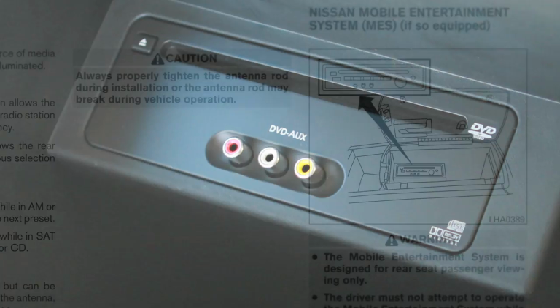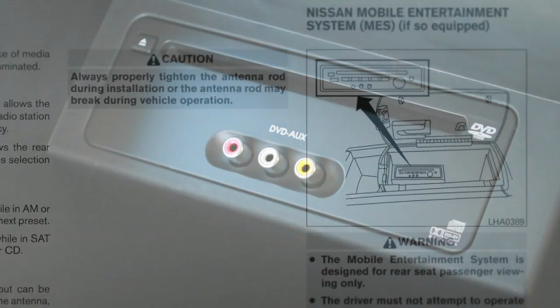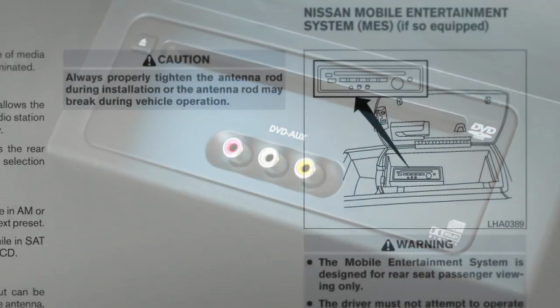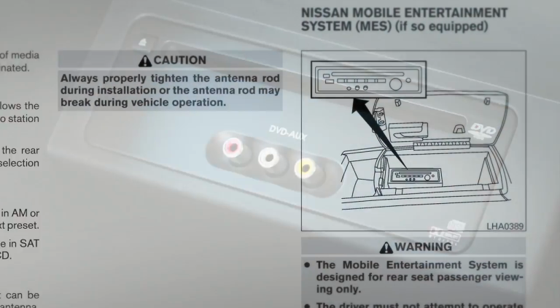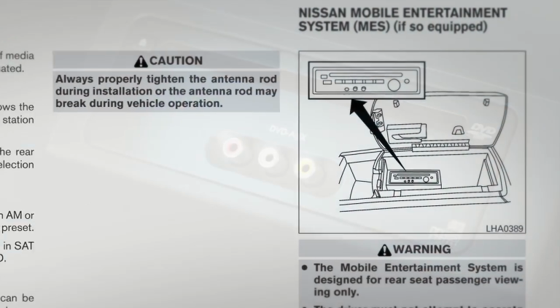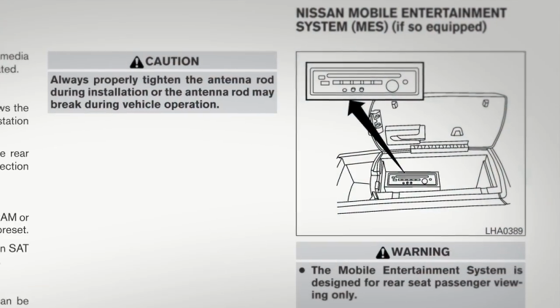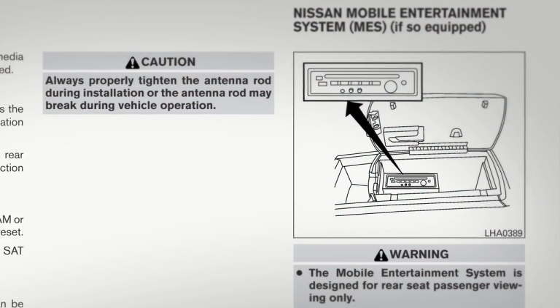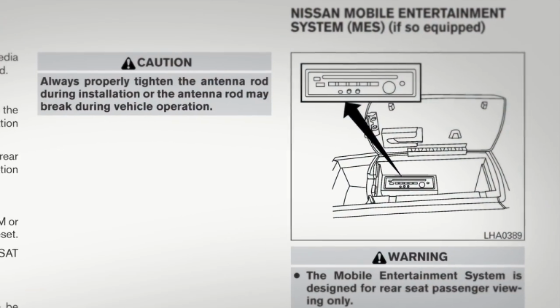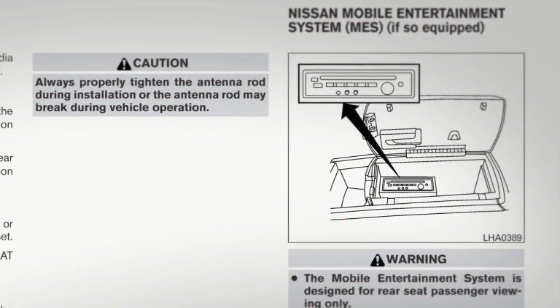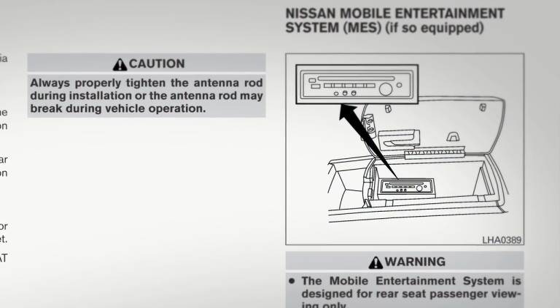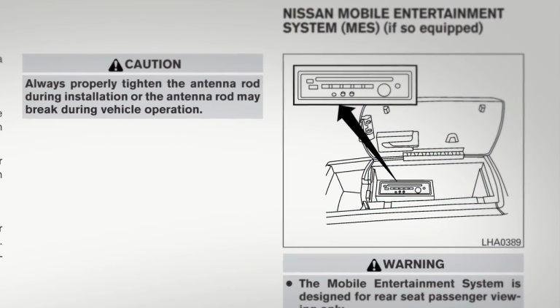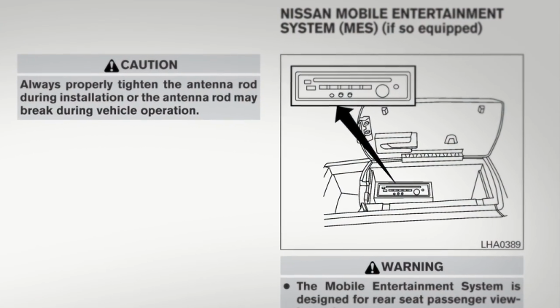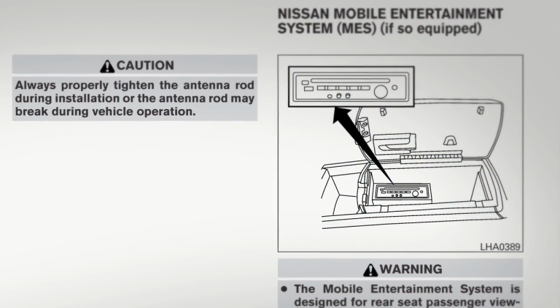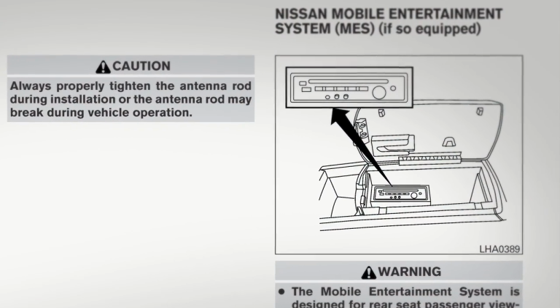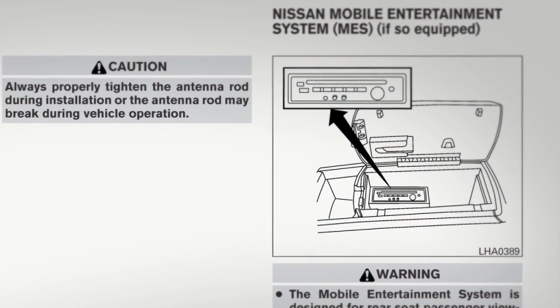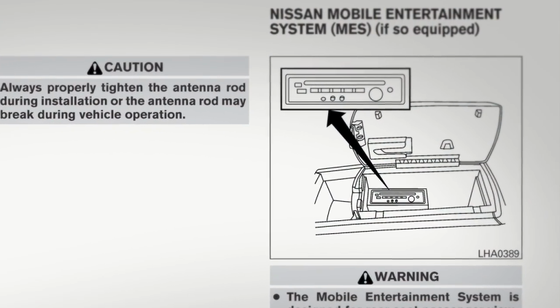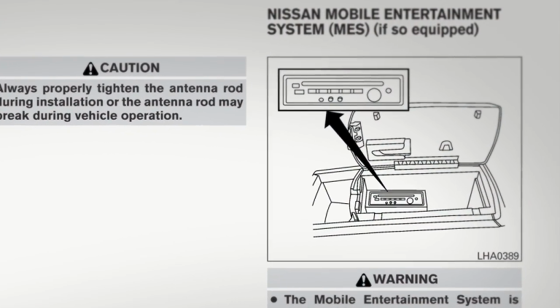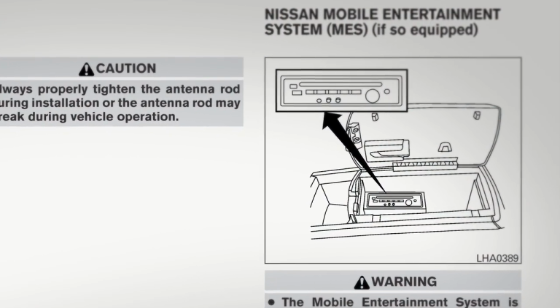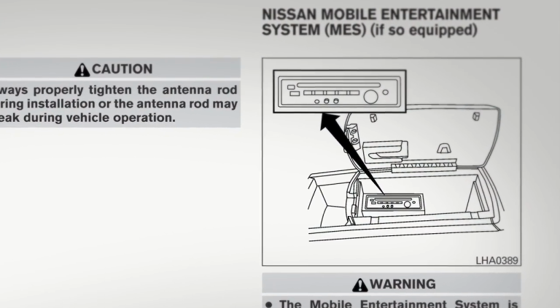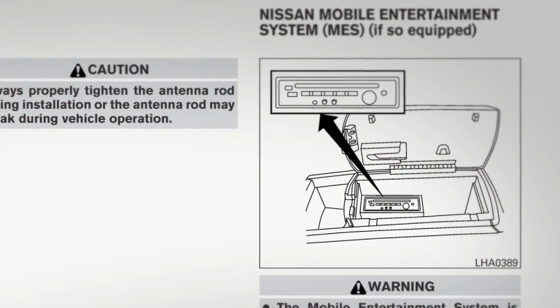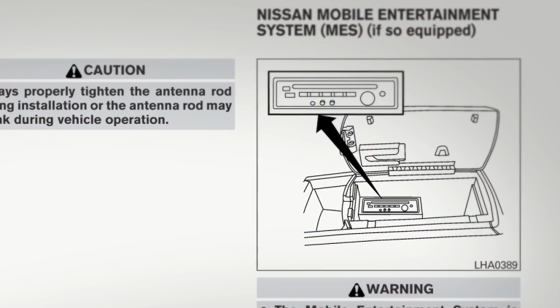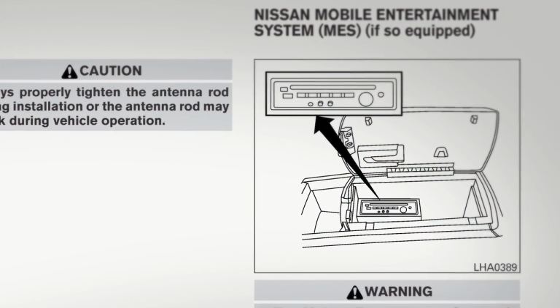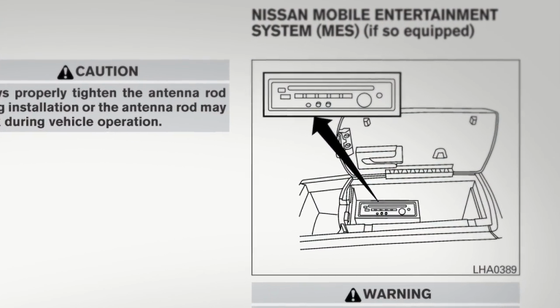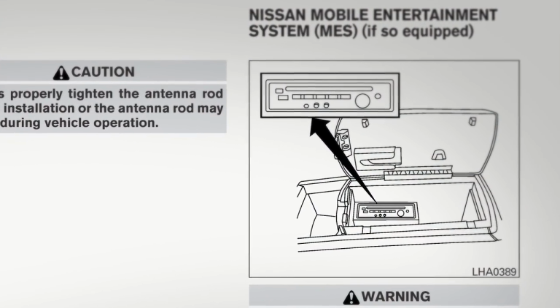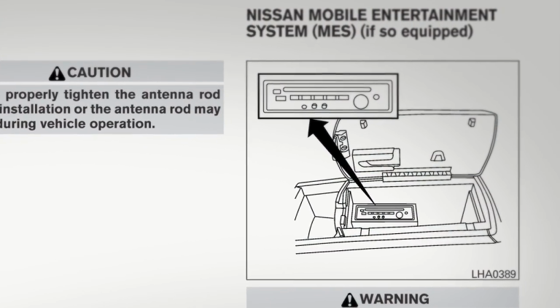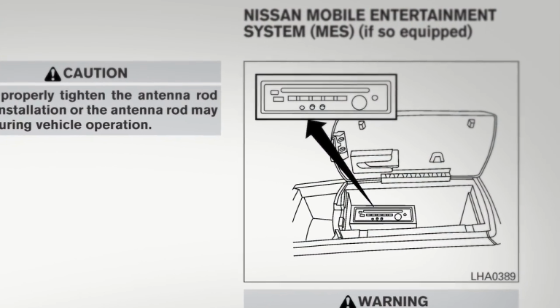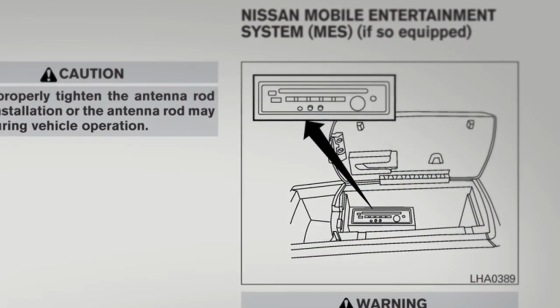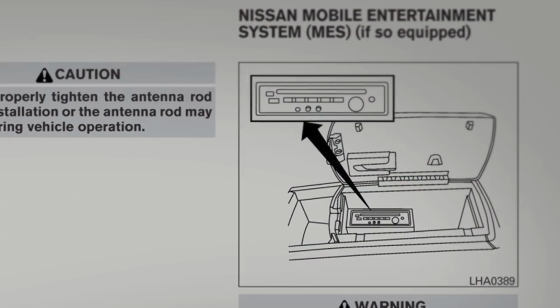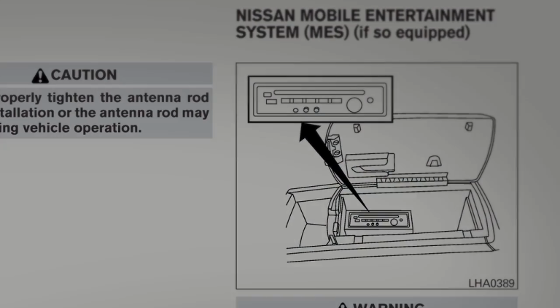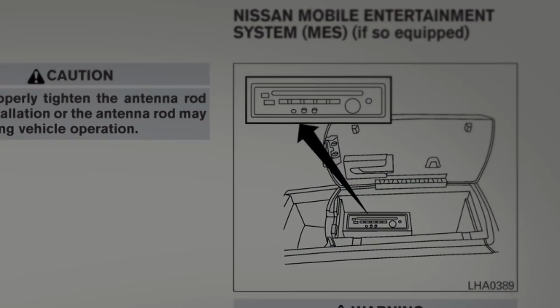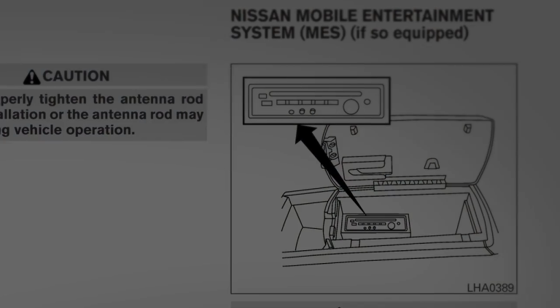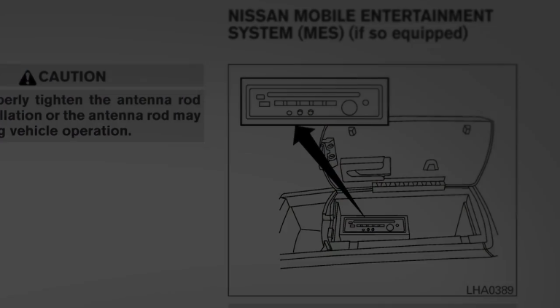Please refer to your owner's manual for more information on the mobile entertainment system.